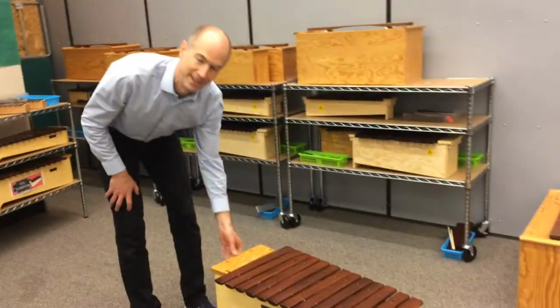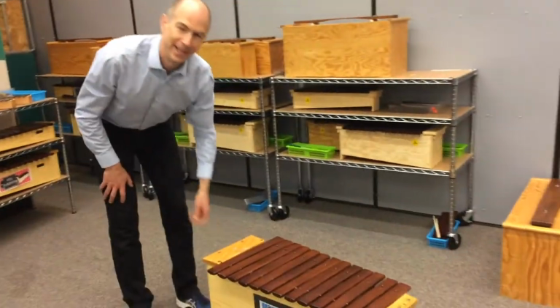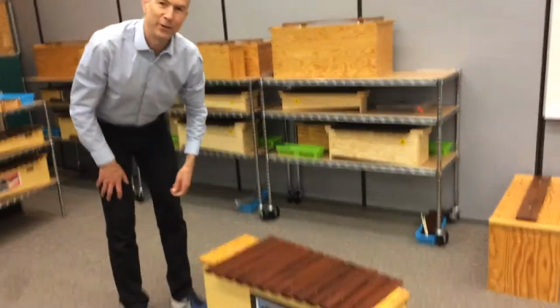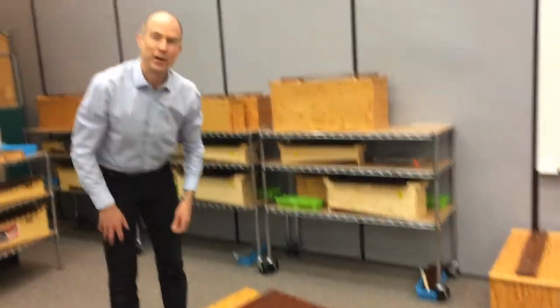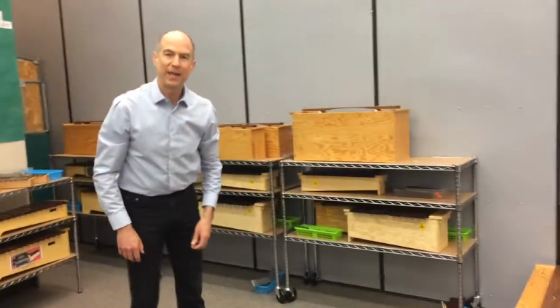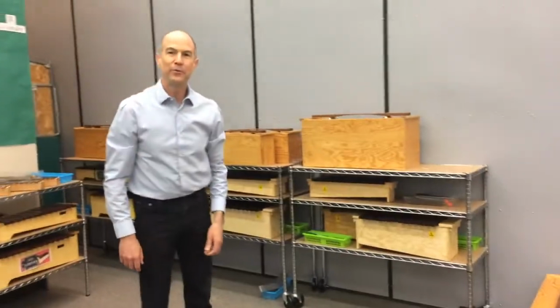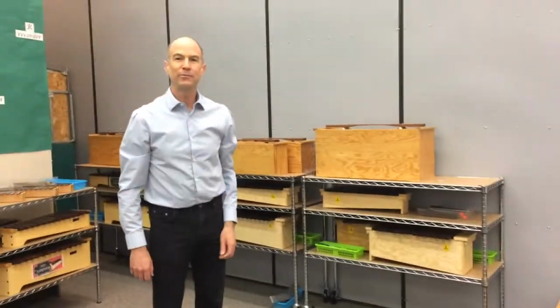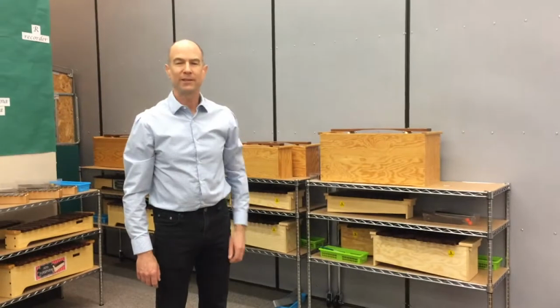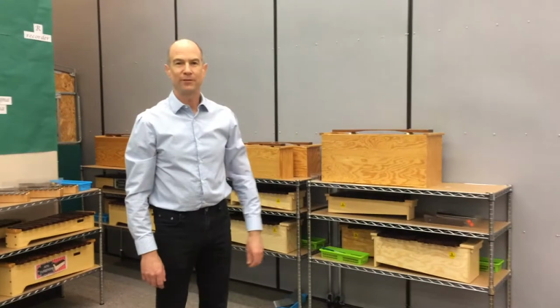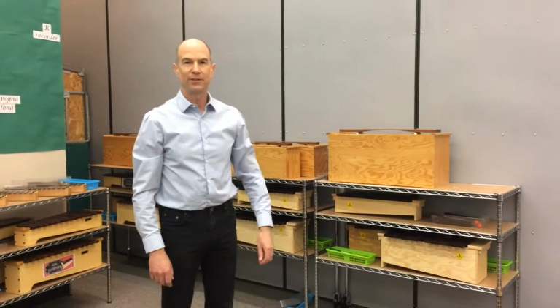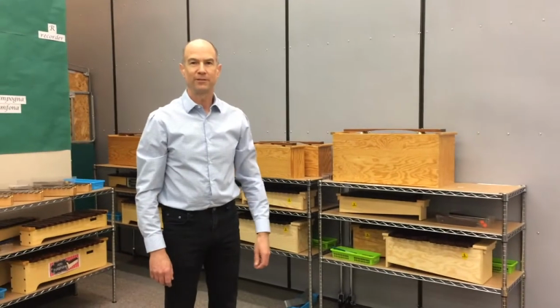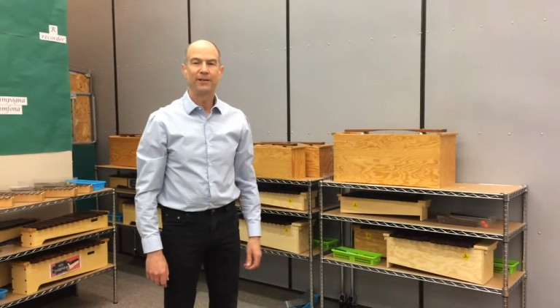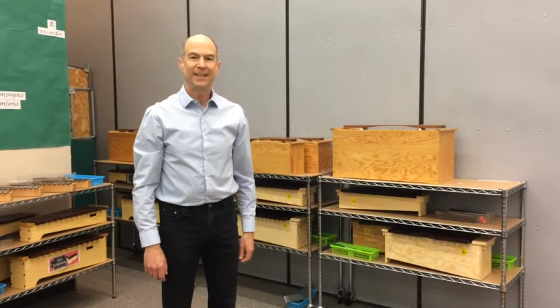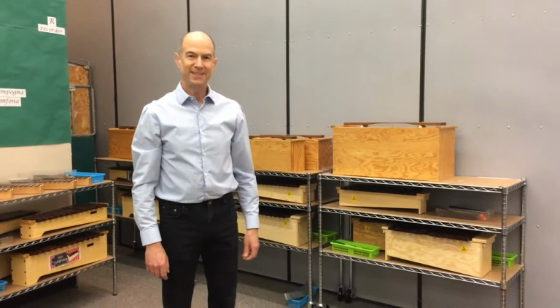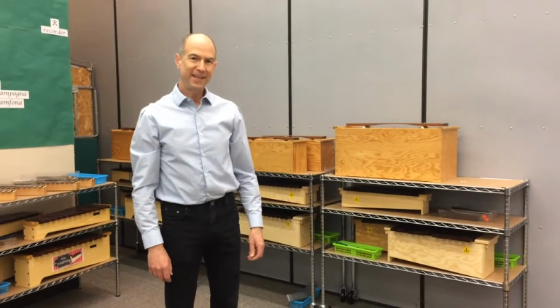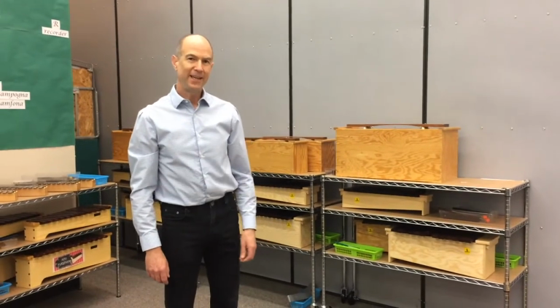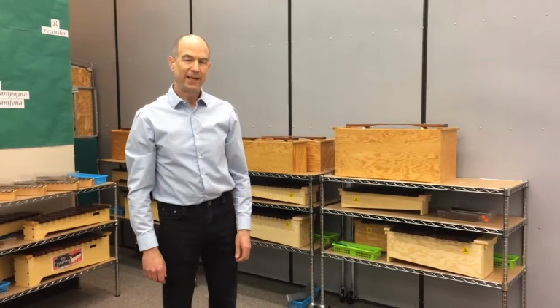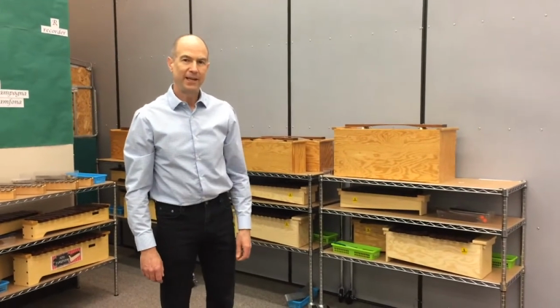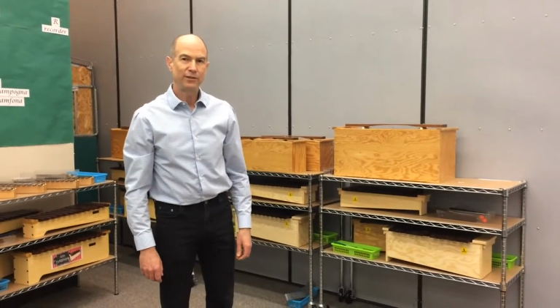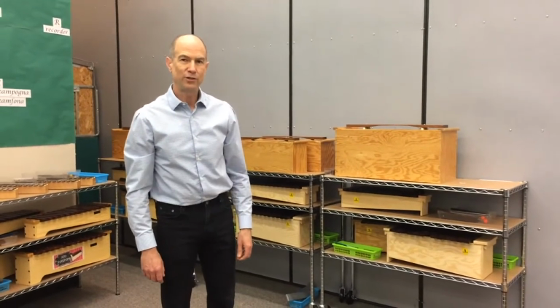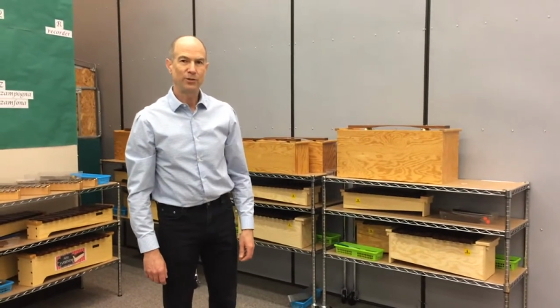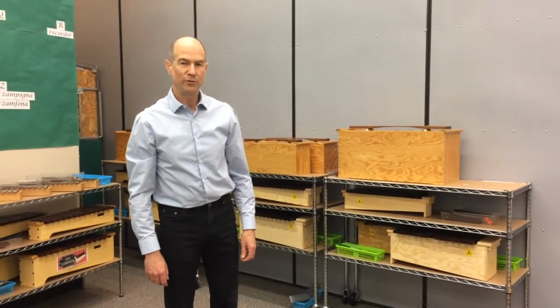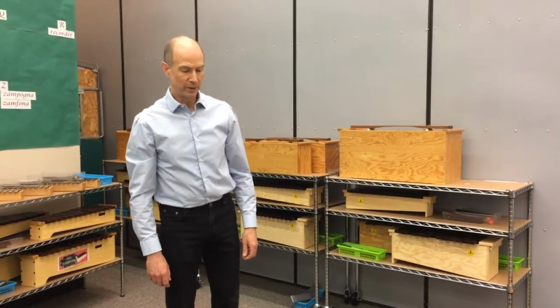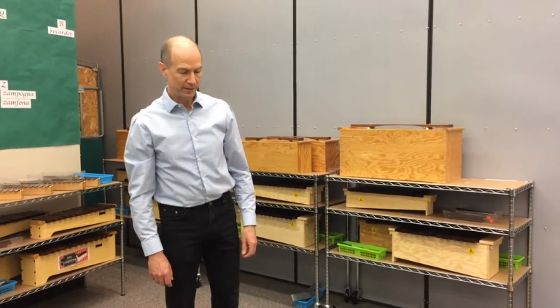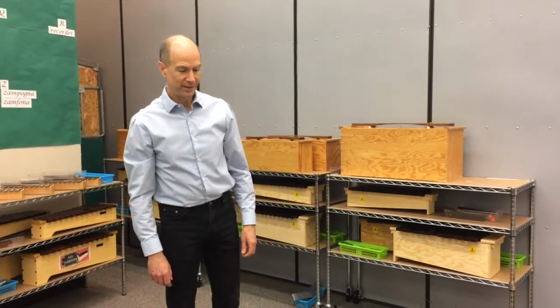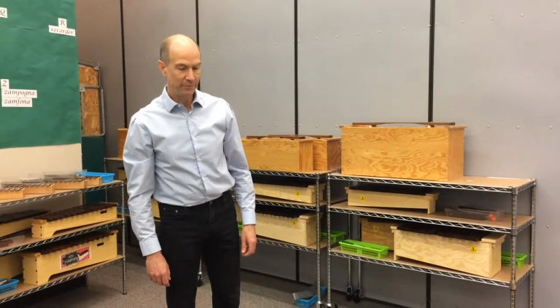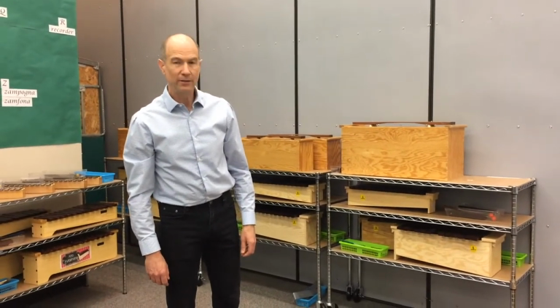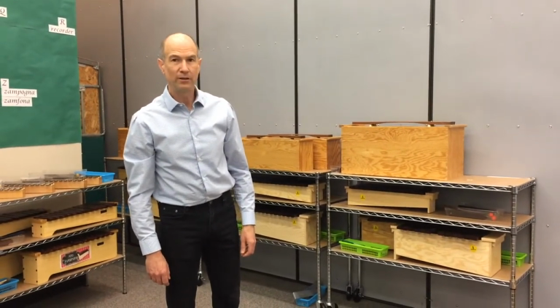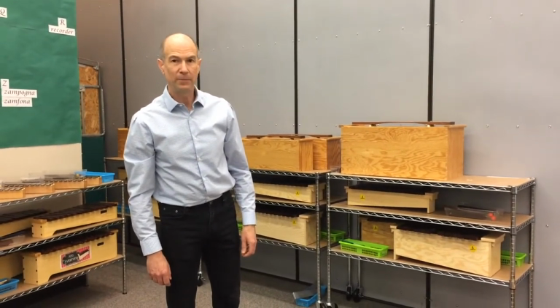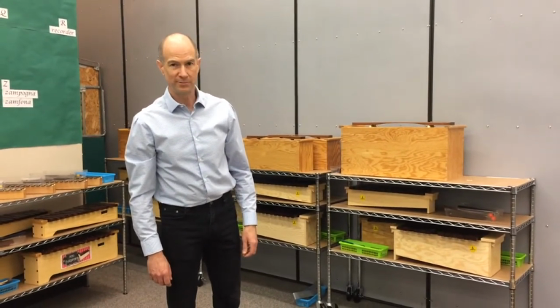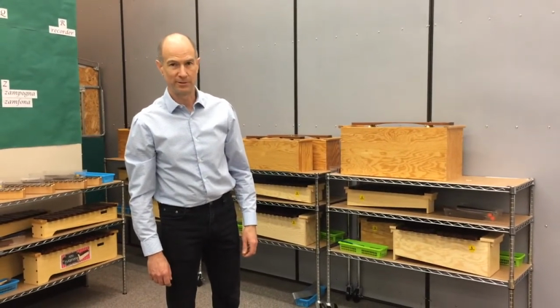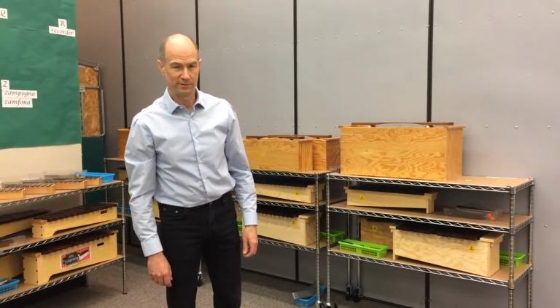Hello, I'm Bruce Grant, the Orch Doctor, and today I'd like to show you a product that I've made called Bass Rollers.